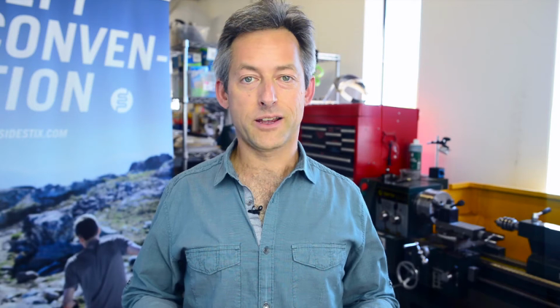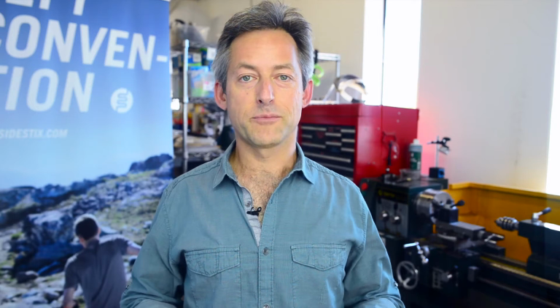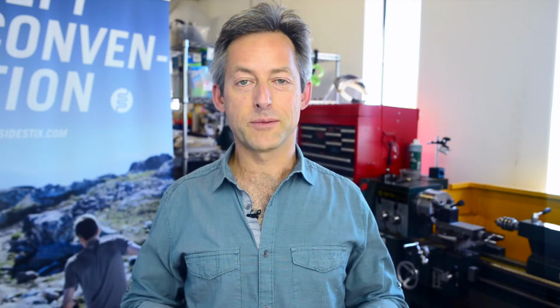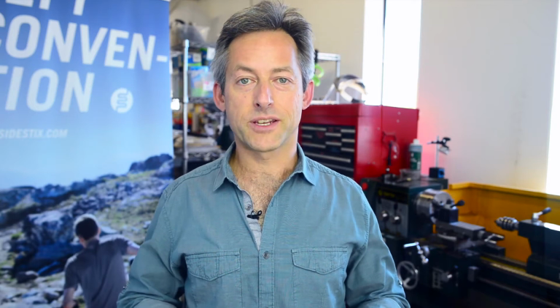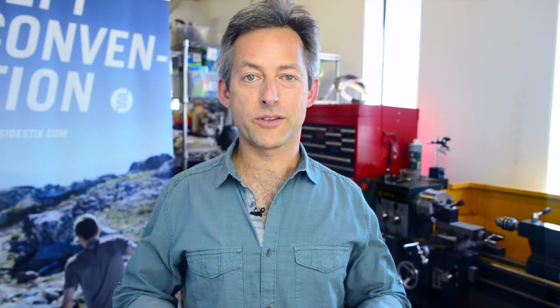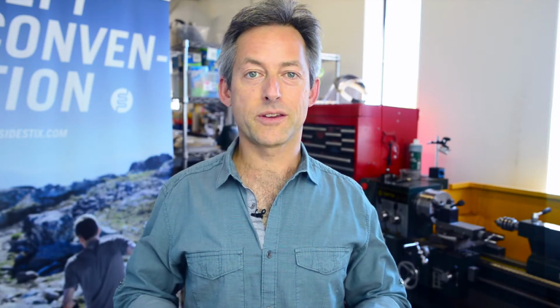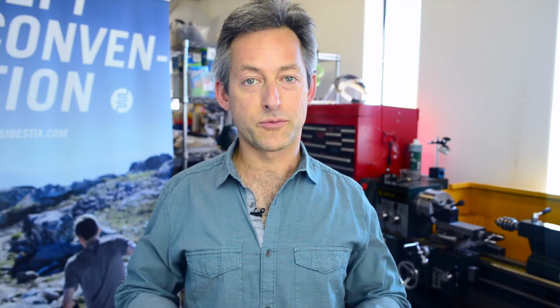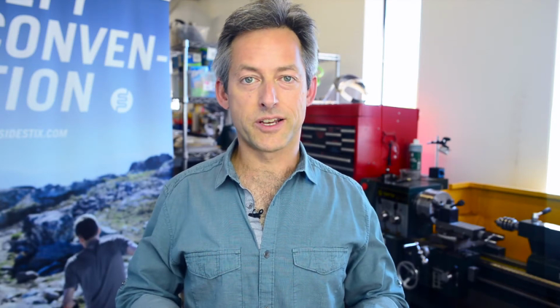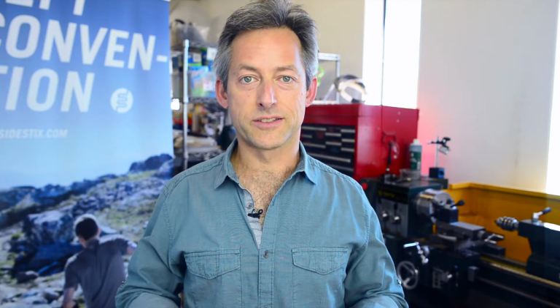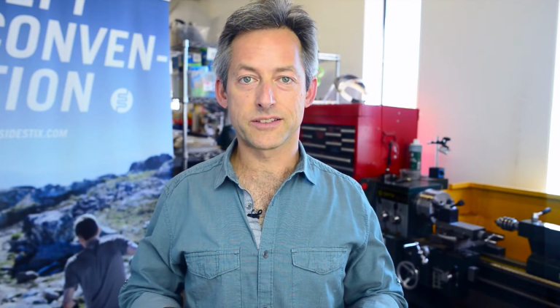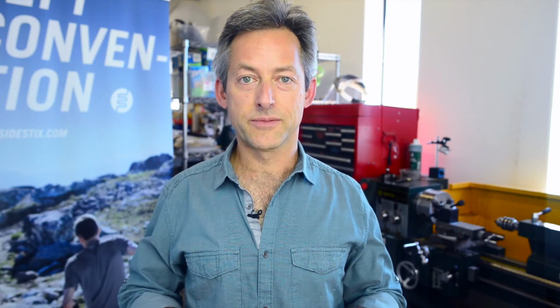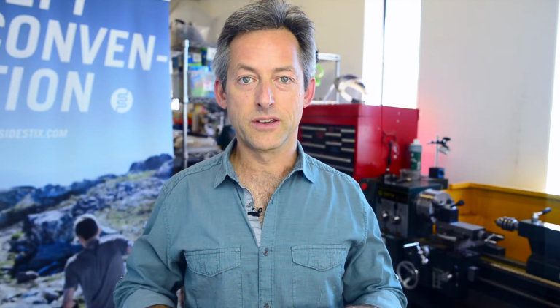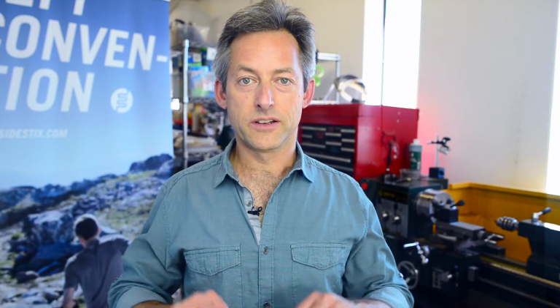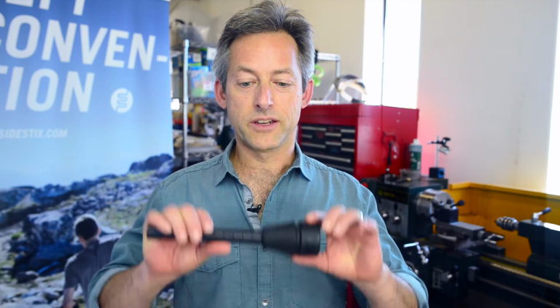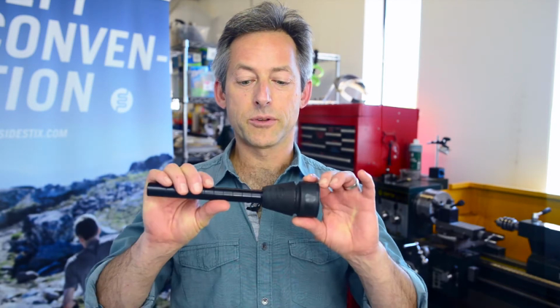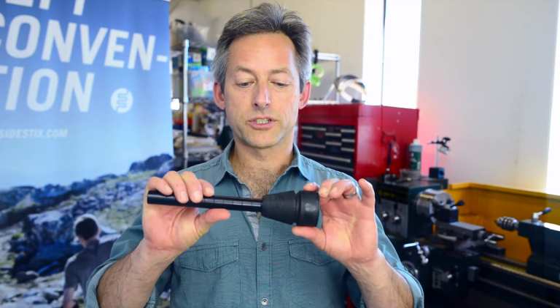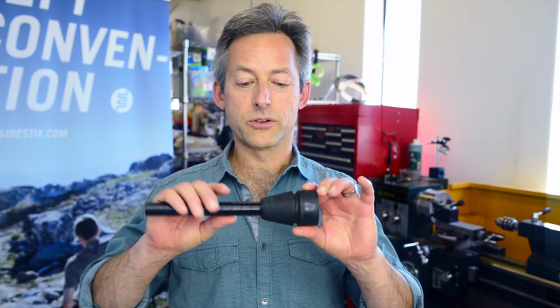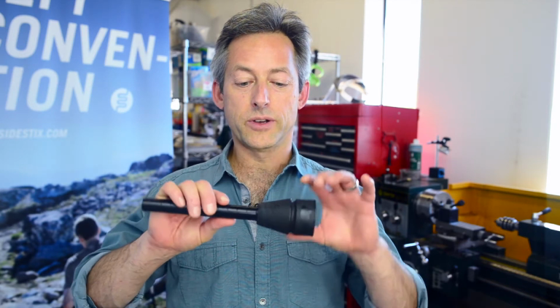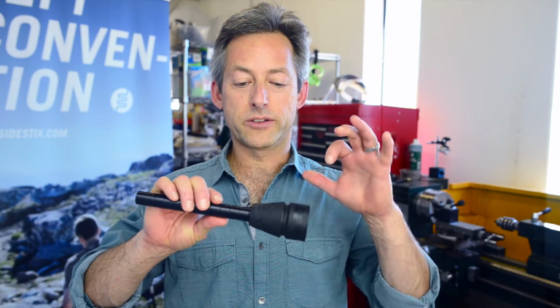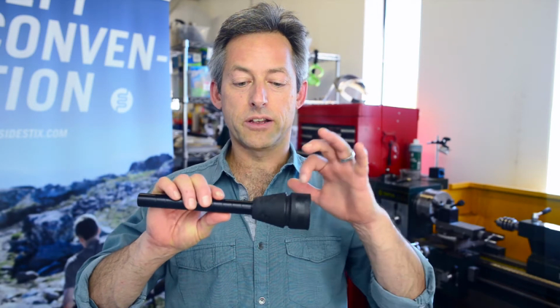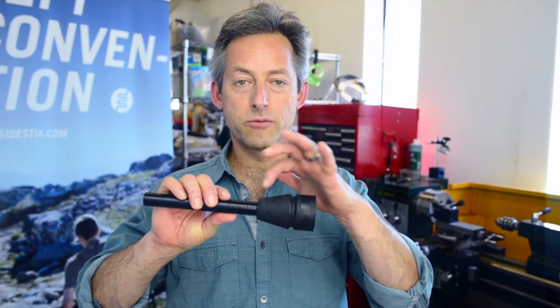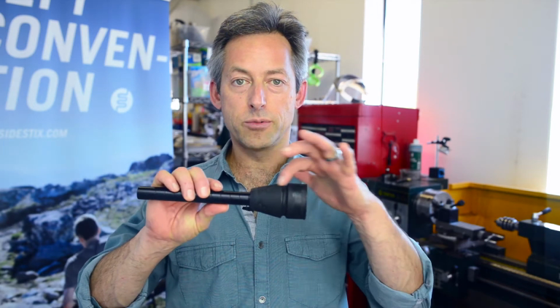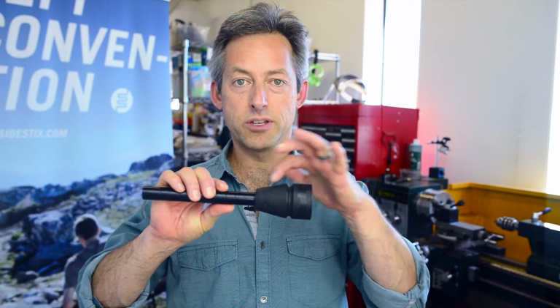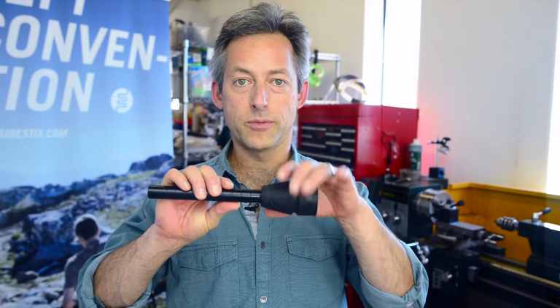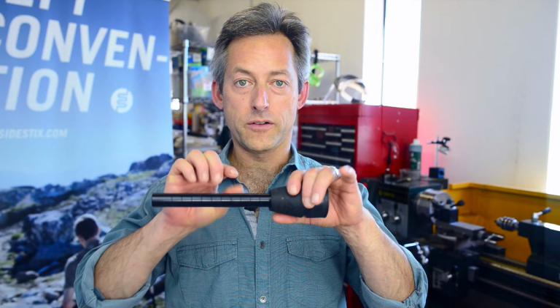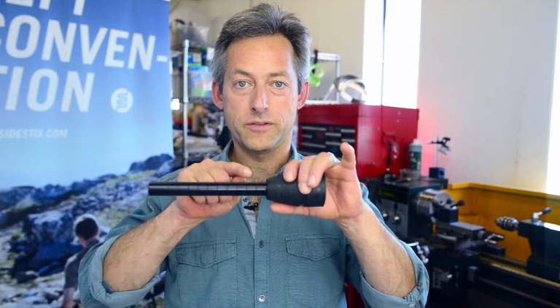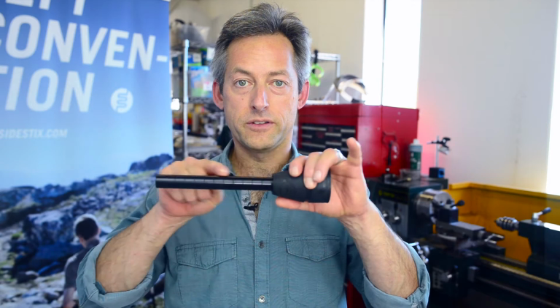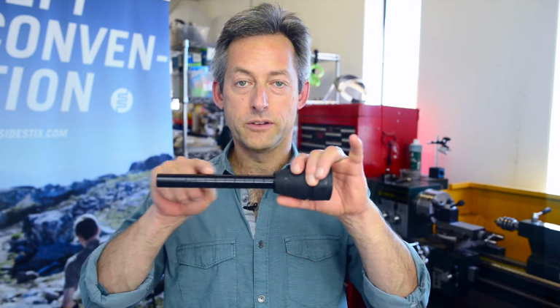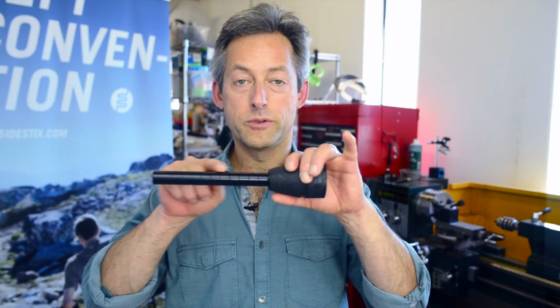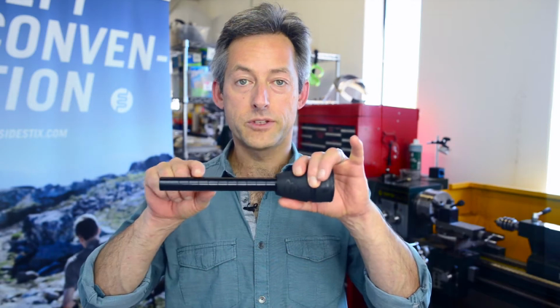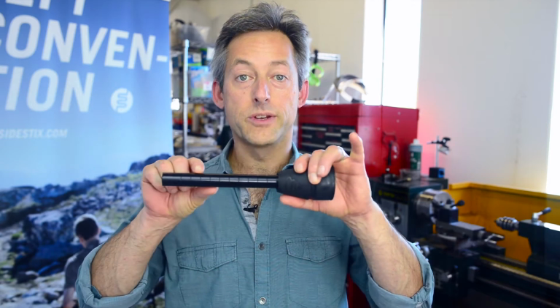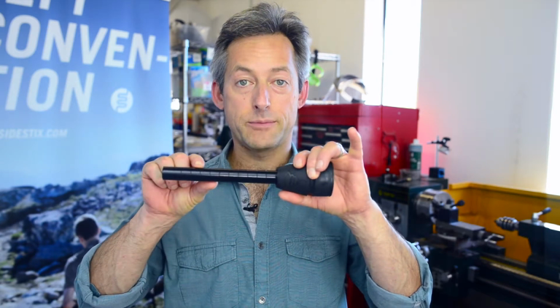Hi, my name is Kareth. I'm from Side Sticks and today I'm going to show you how to take a rubber tip off the aluminum tip adapter.